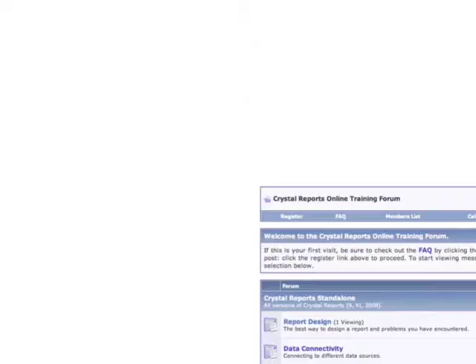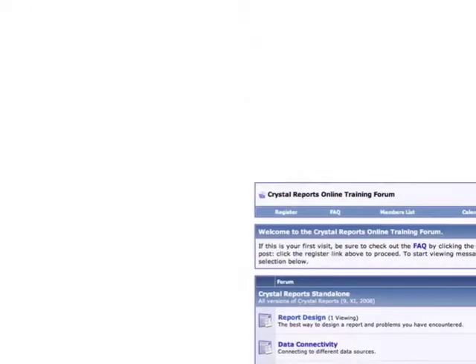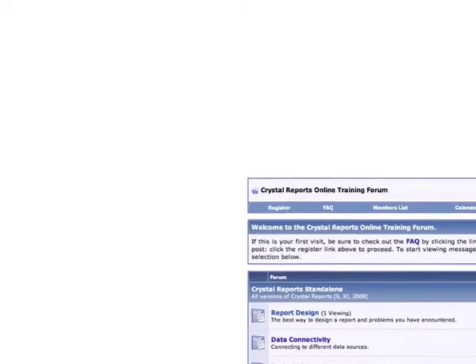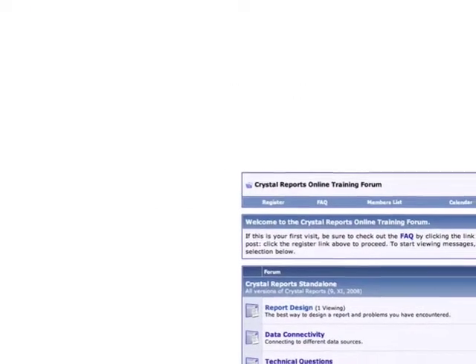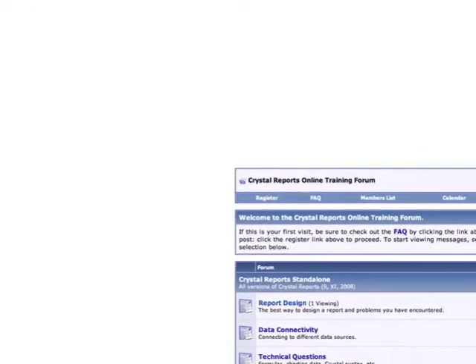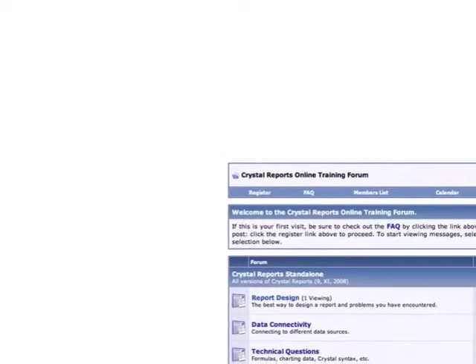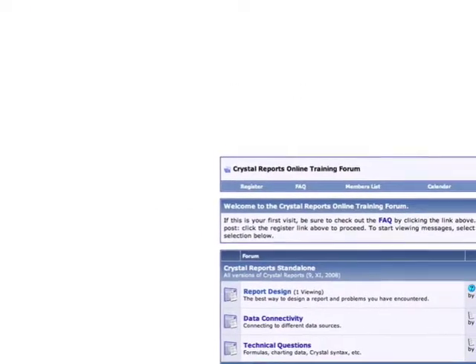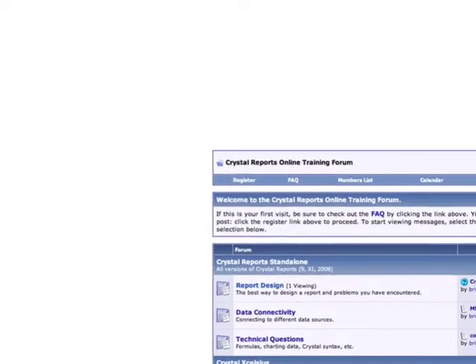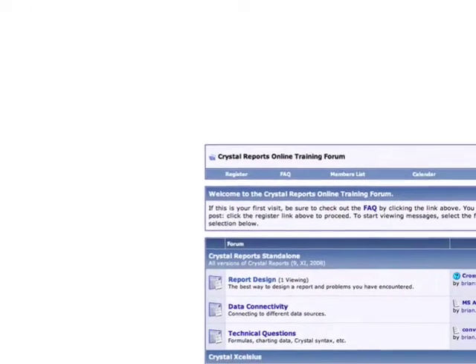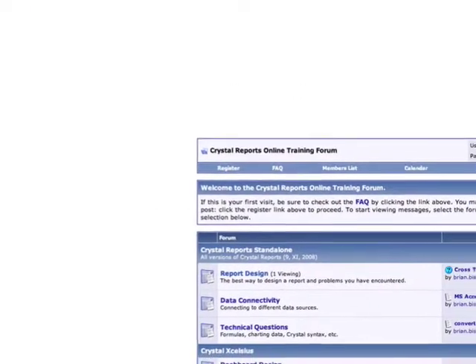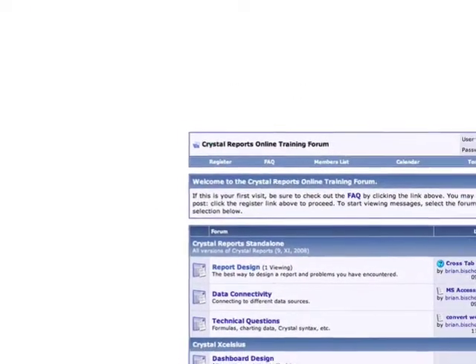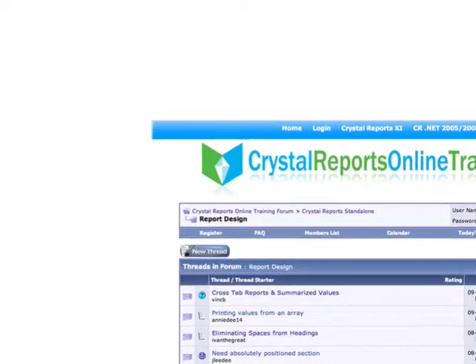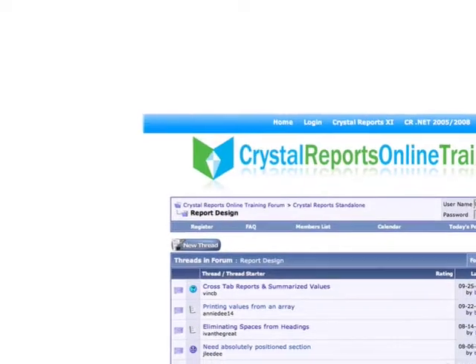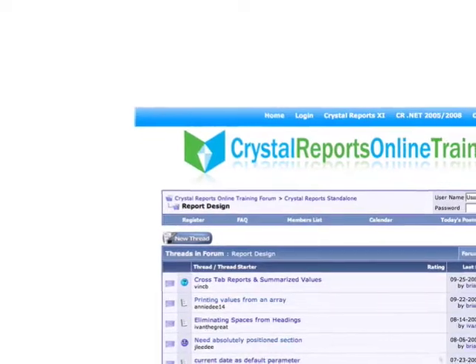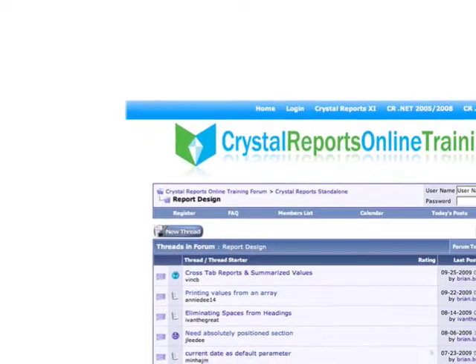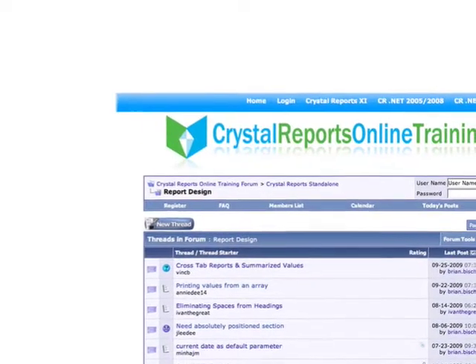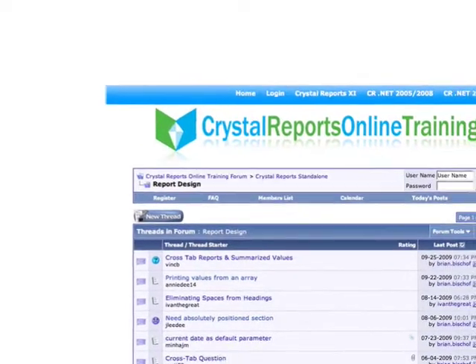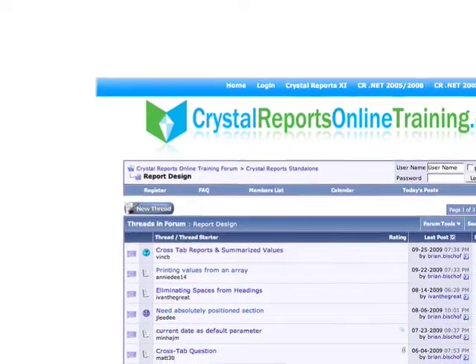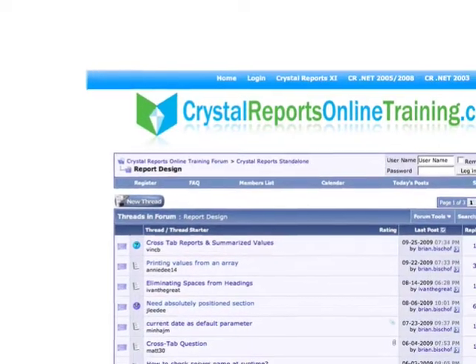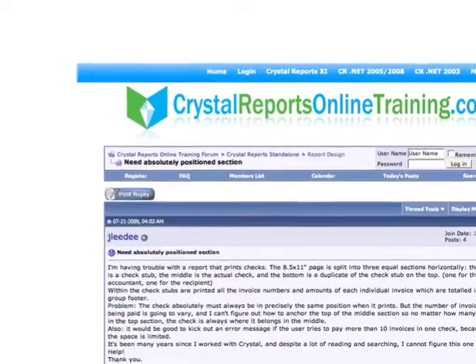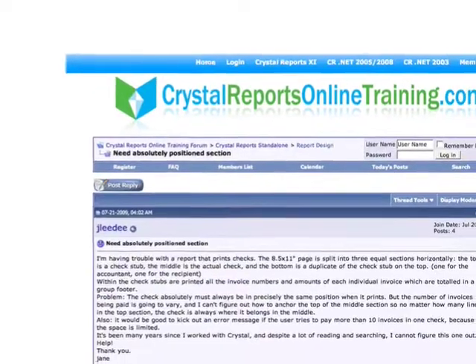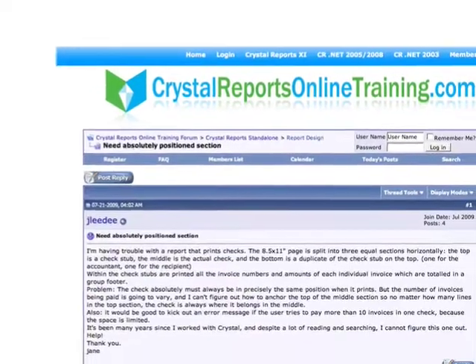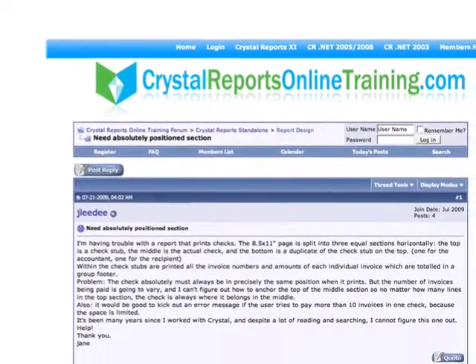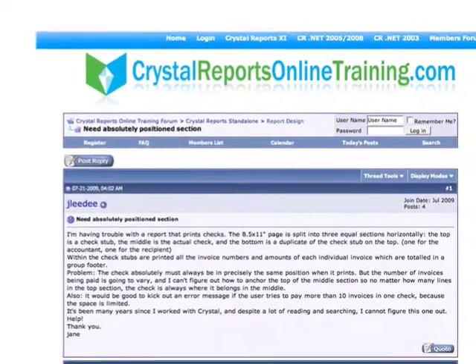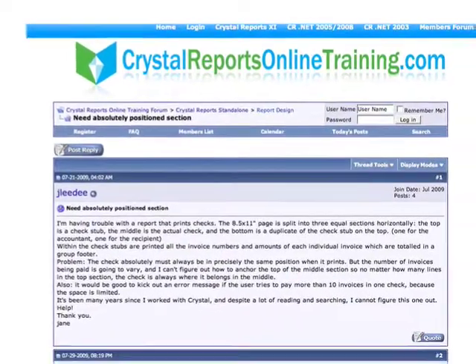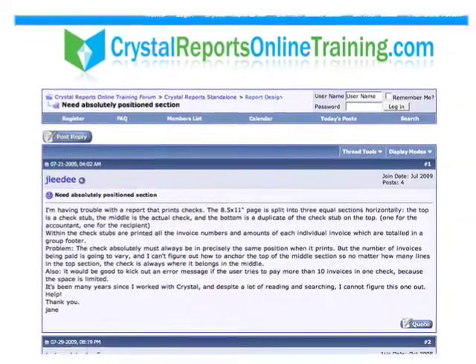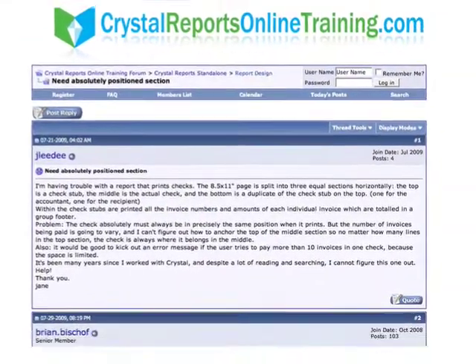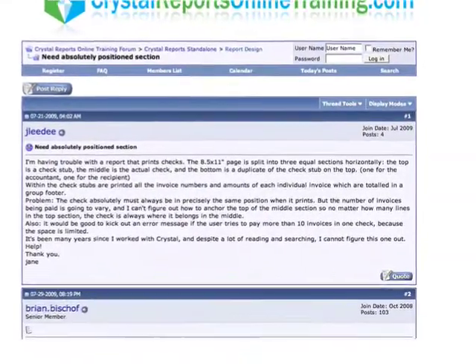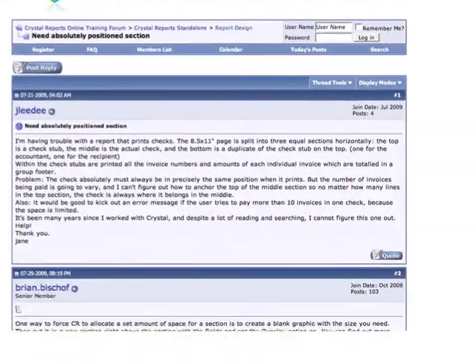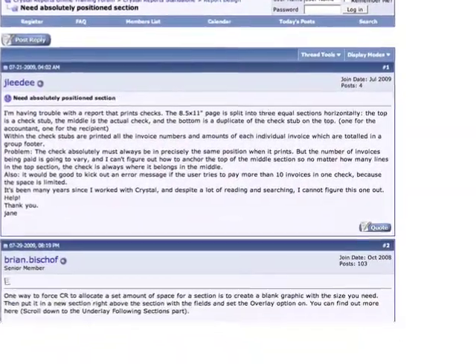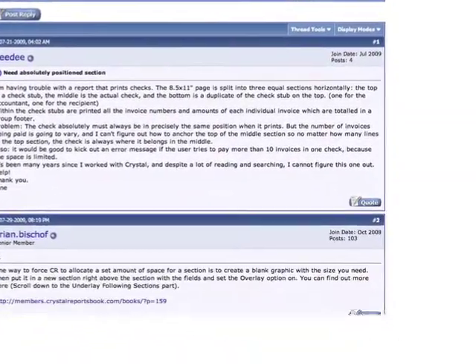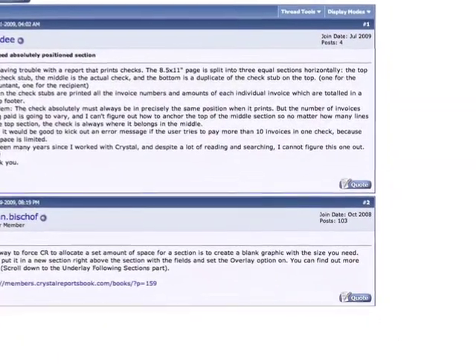Do you have questions about designing your current reports? Post them on the forum. This exclusive forum is for members-only to read and post questions and comments.